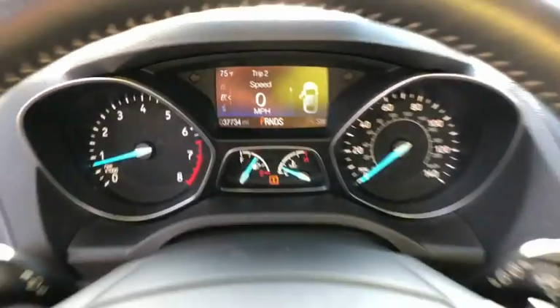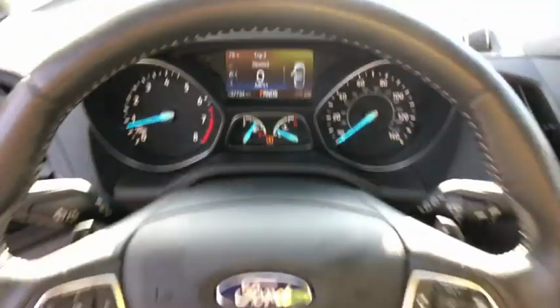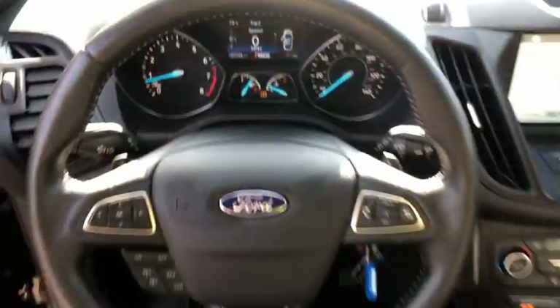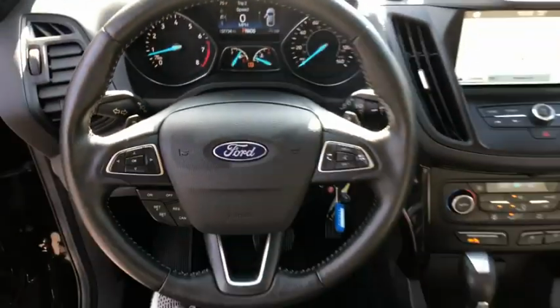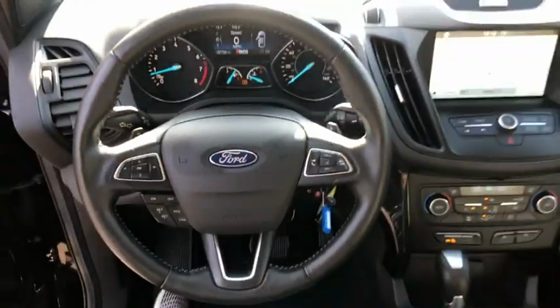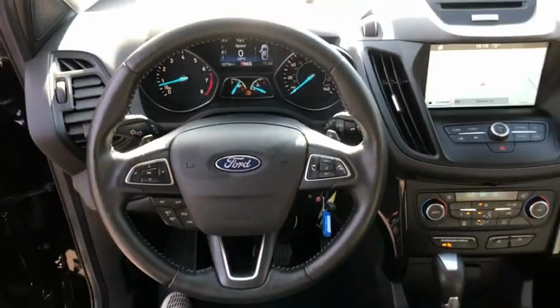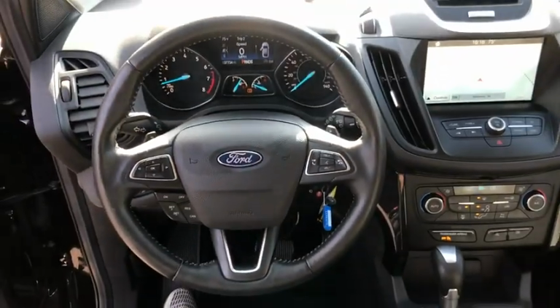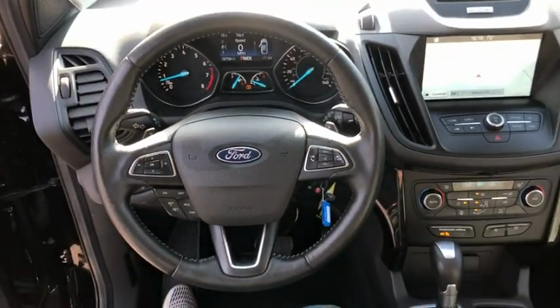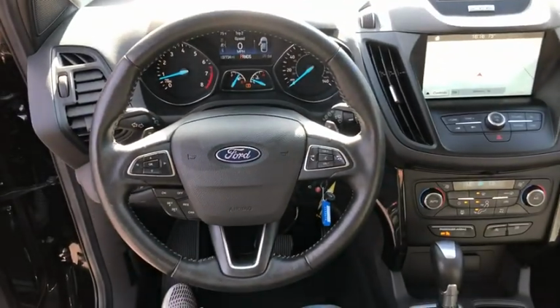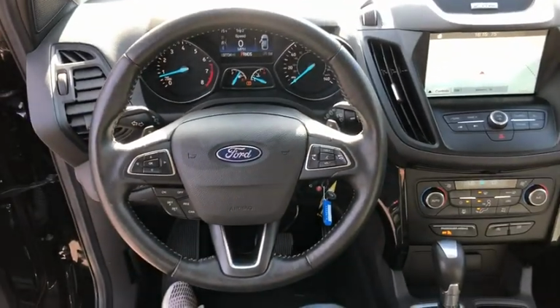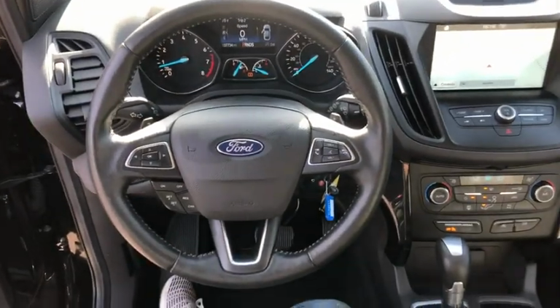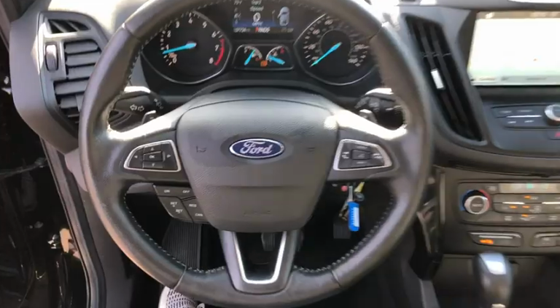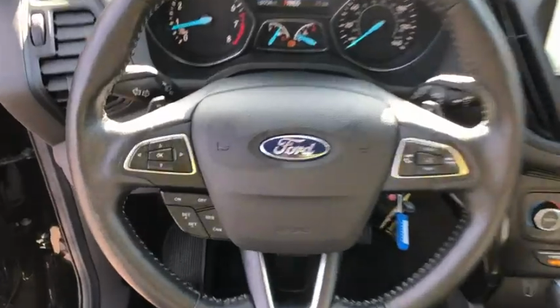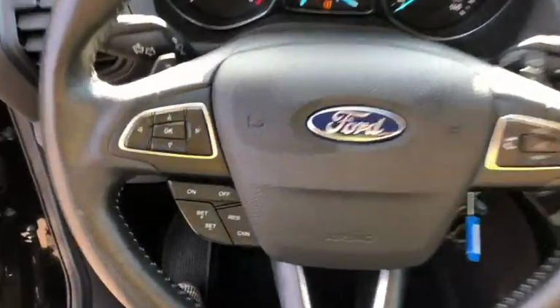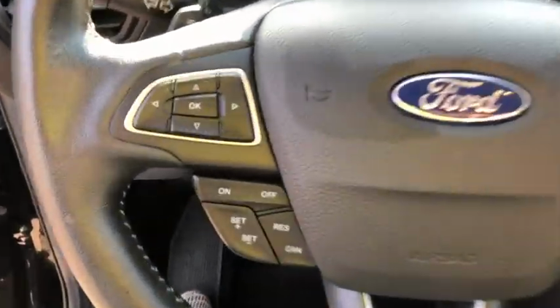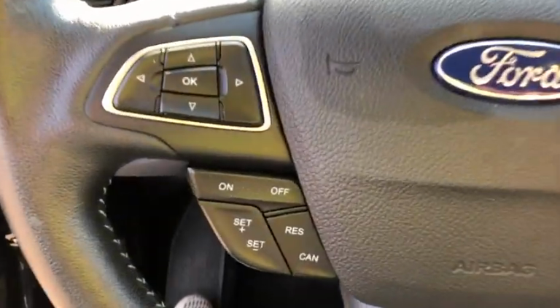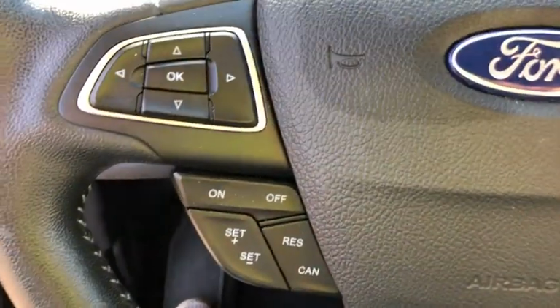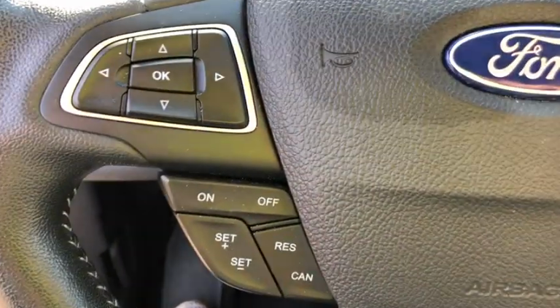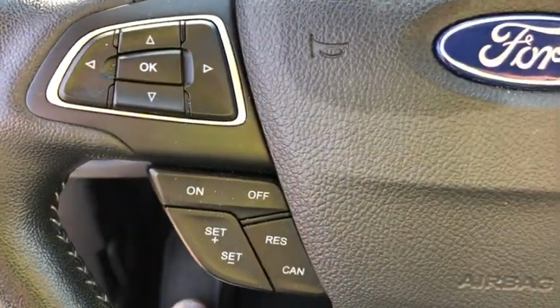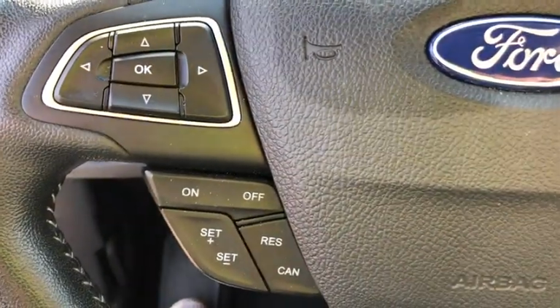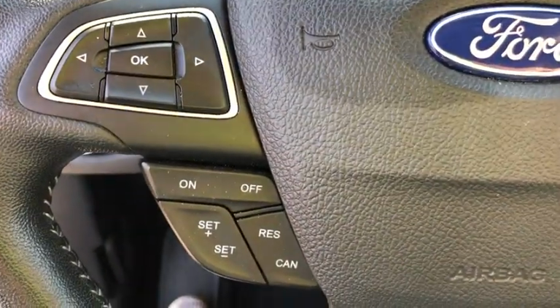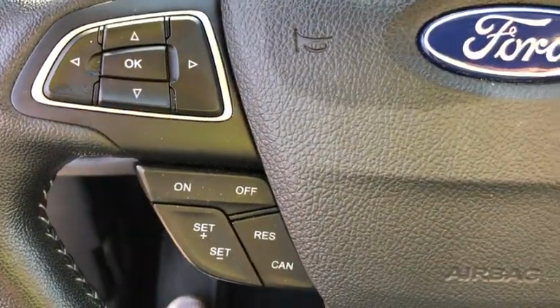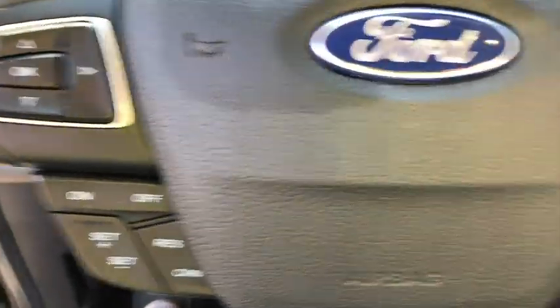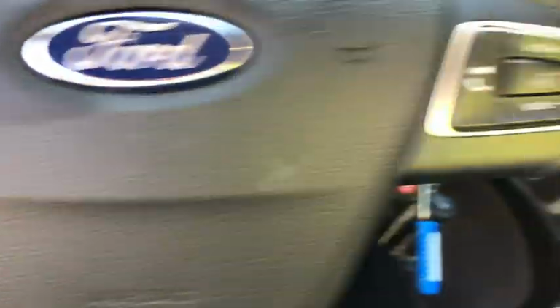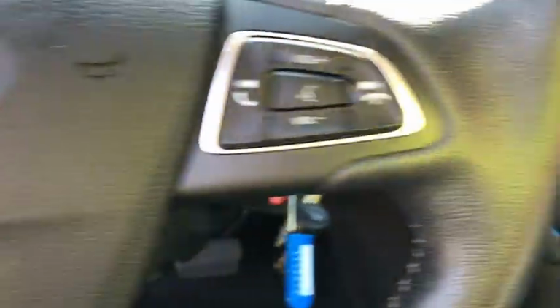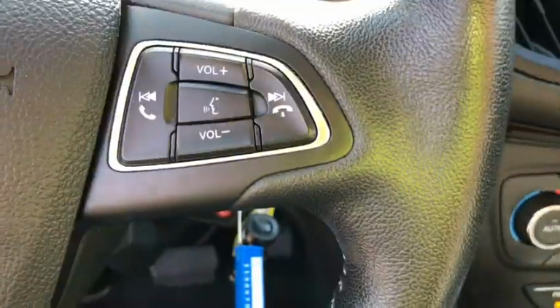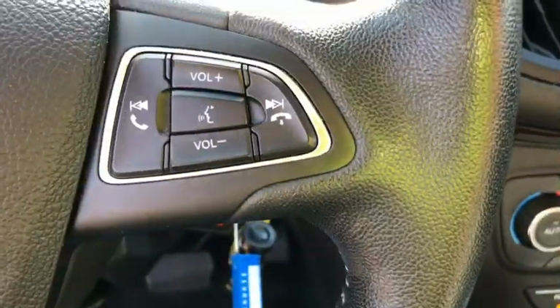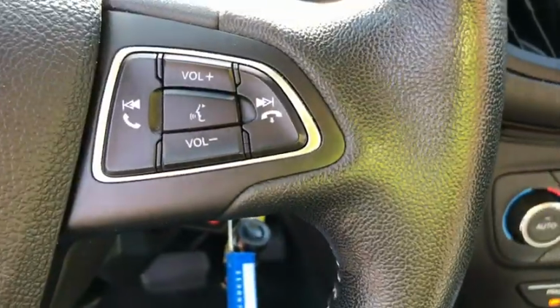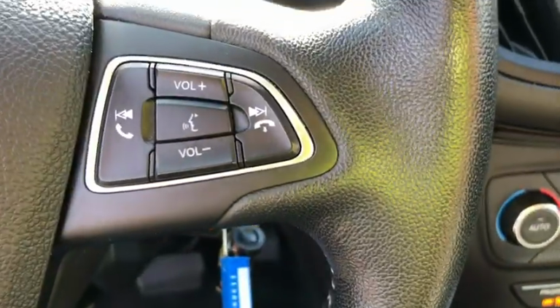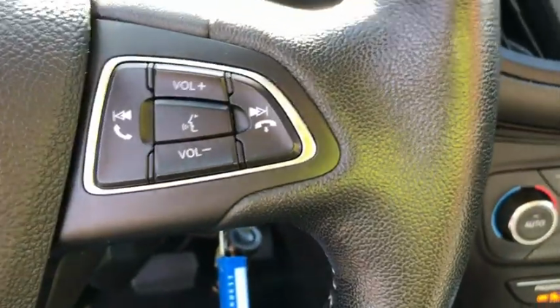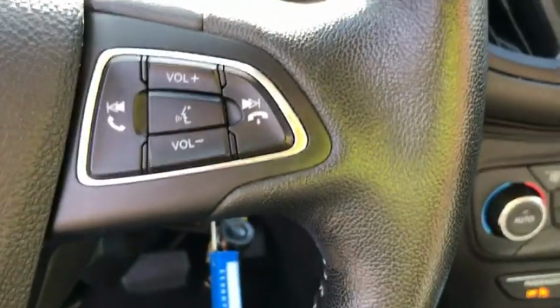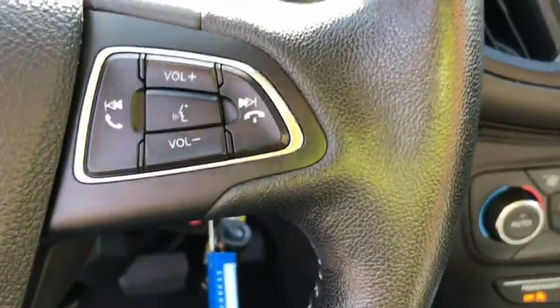Overhead console, panic alarm, tachometer, remote keyless entry, brake assist, power driver's seat.